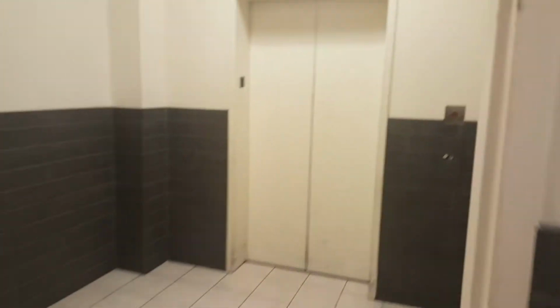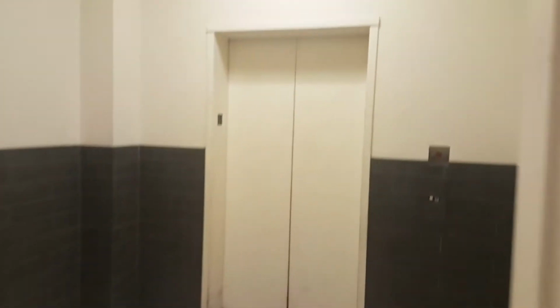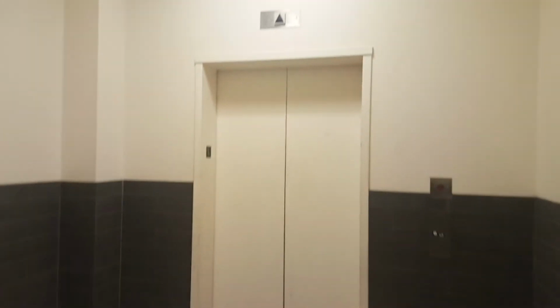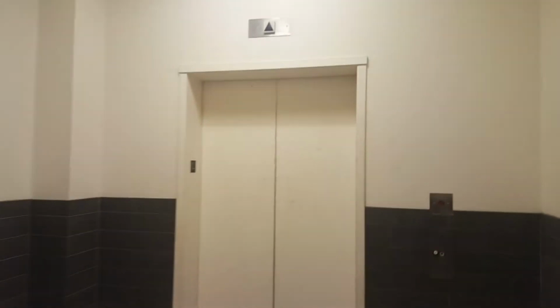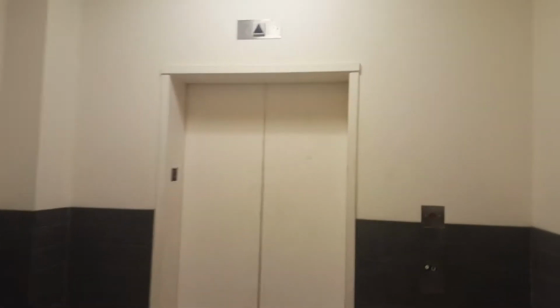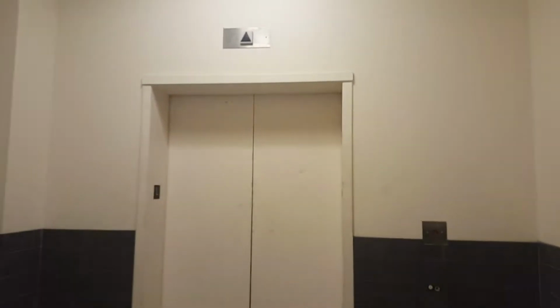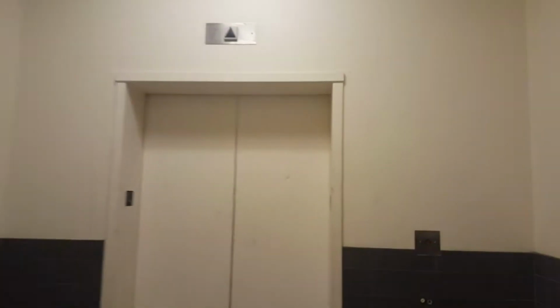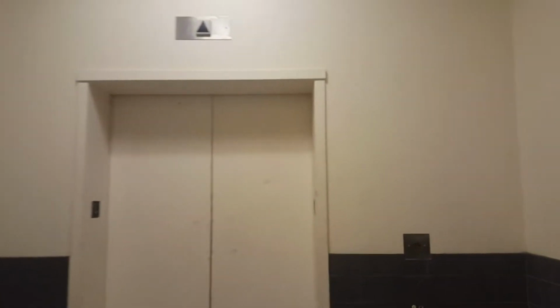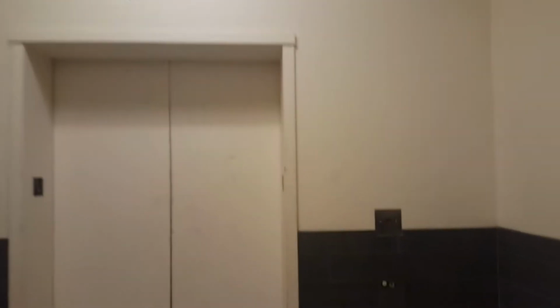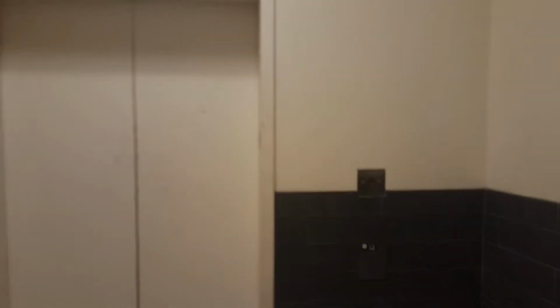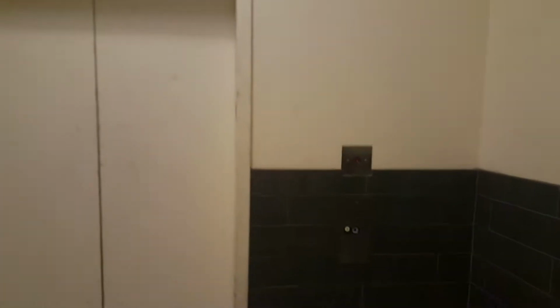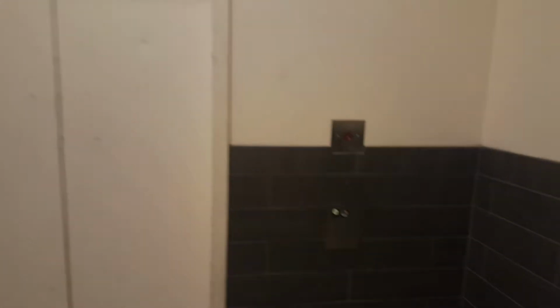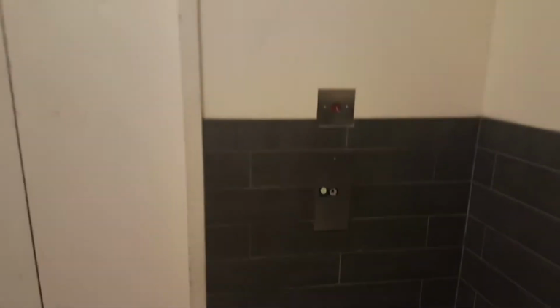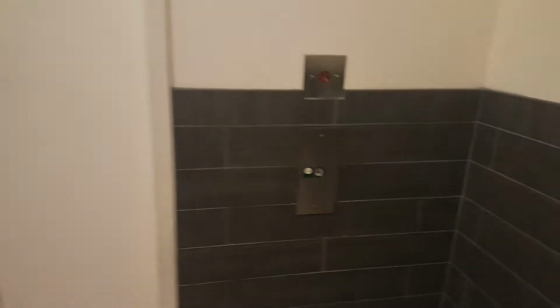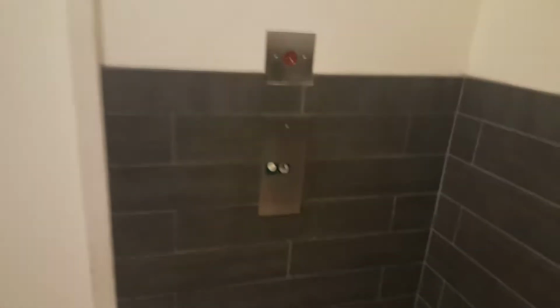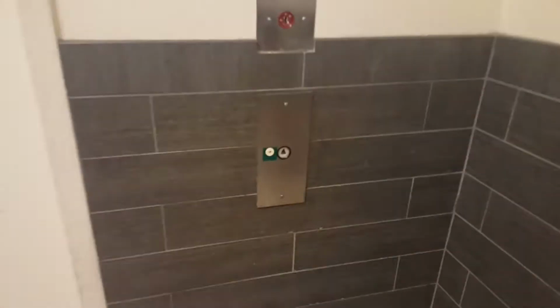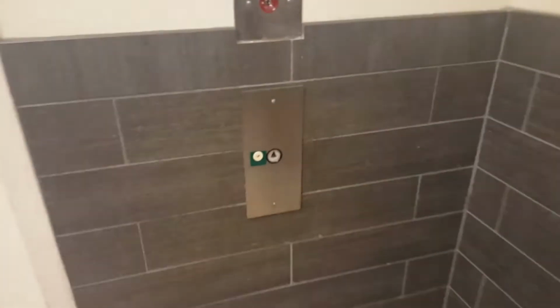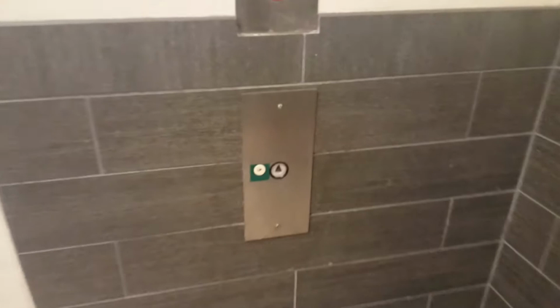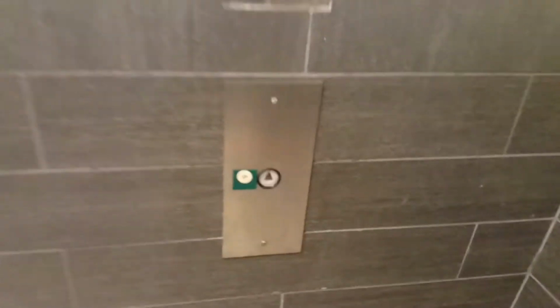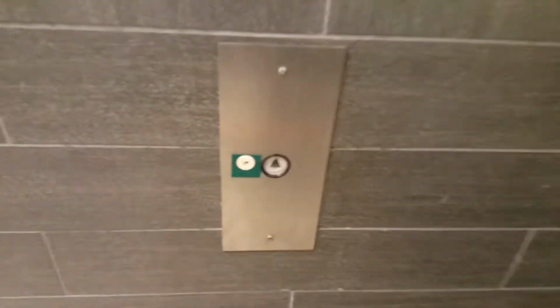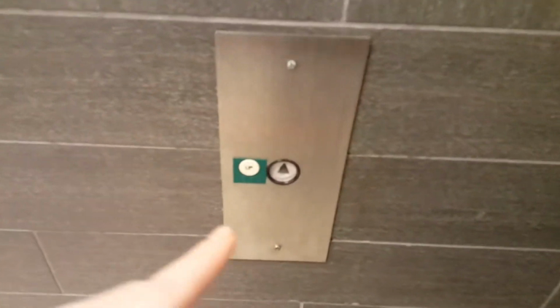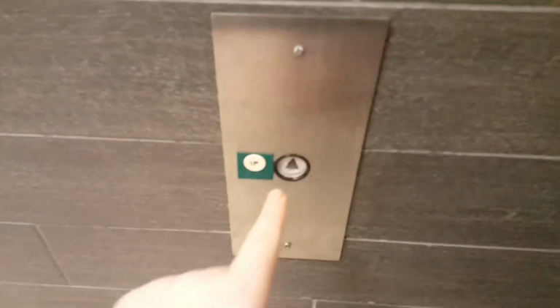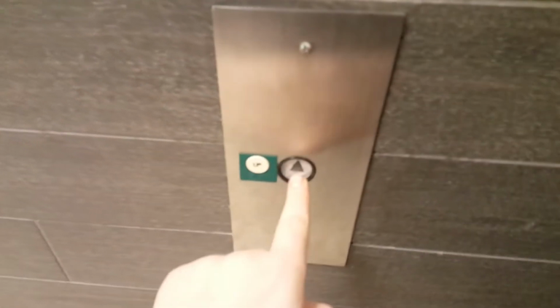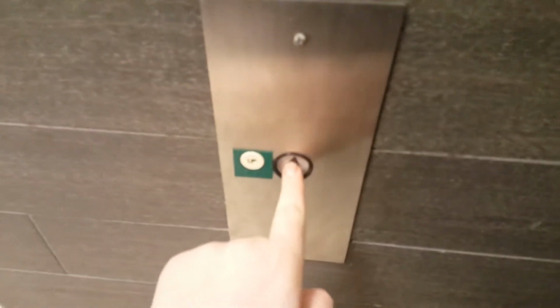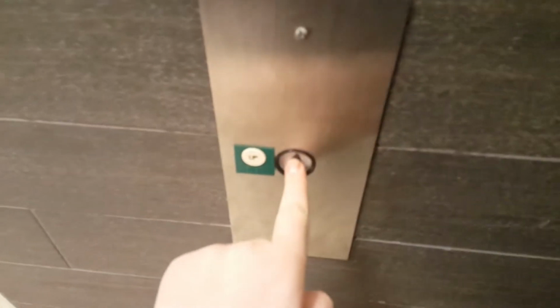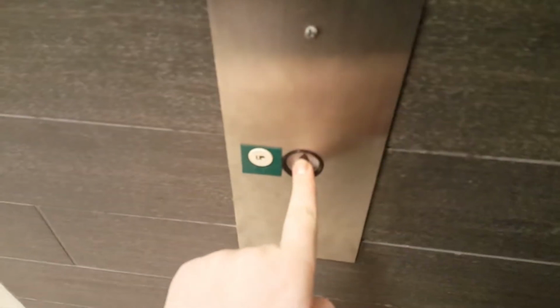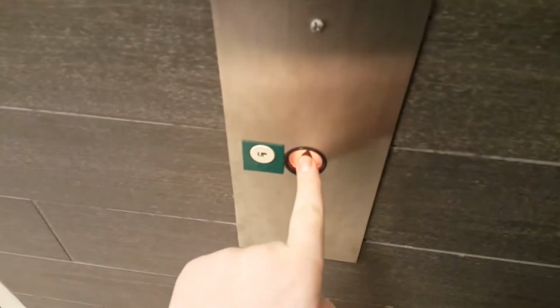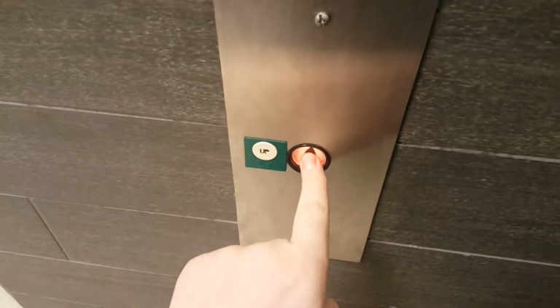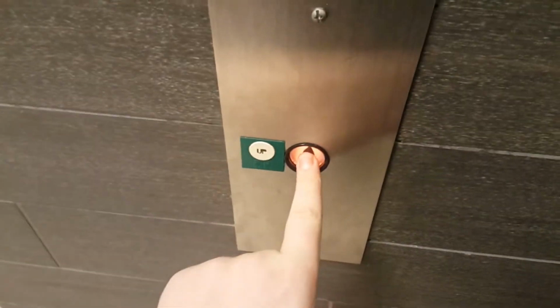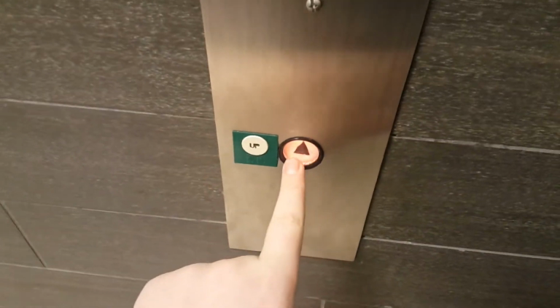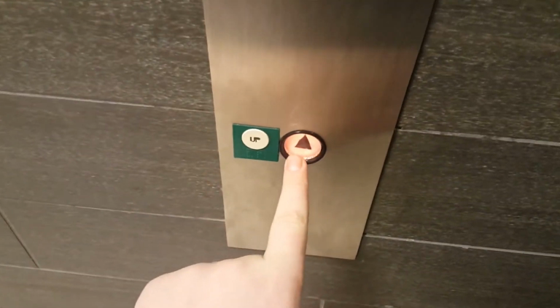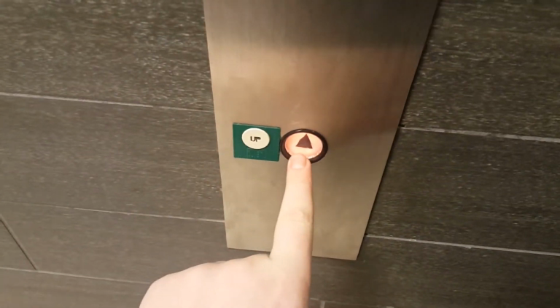This is the elevator at West Ridge Mall in Topeka, Kansas. It's an A-Series.